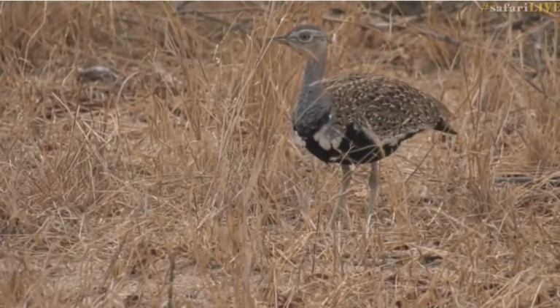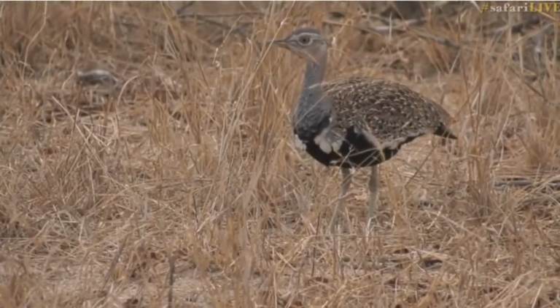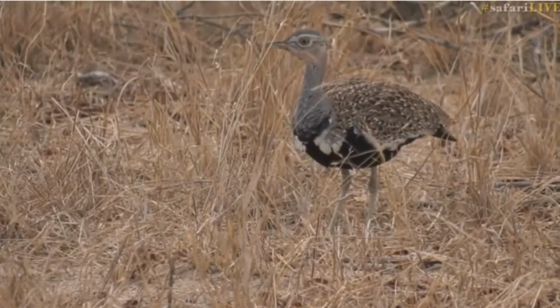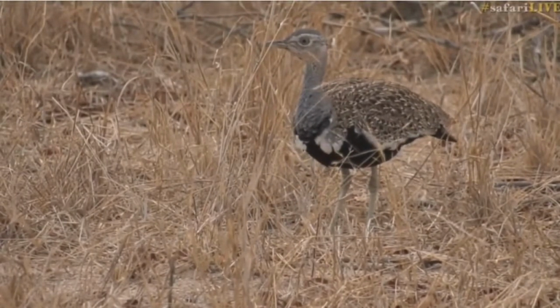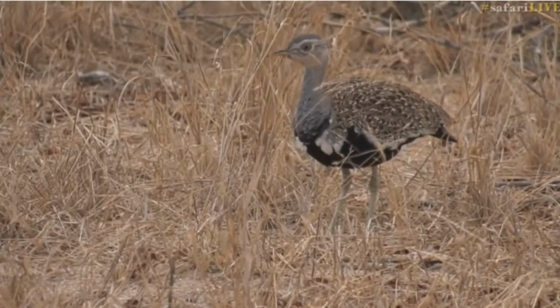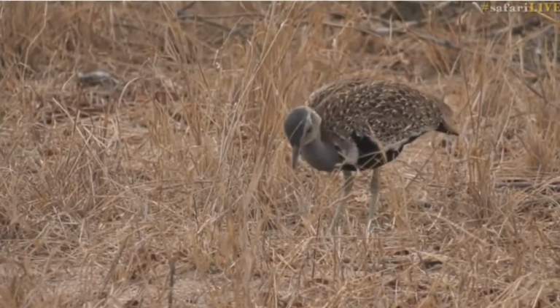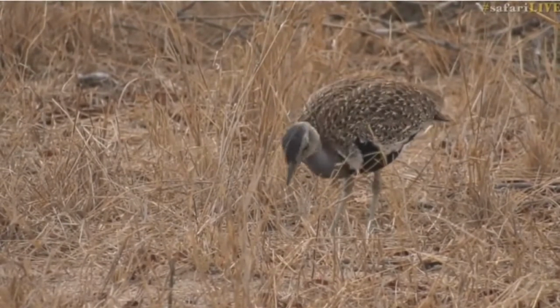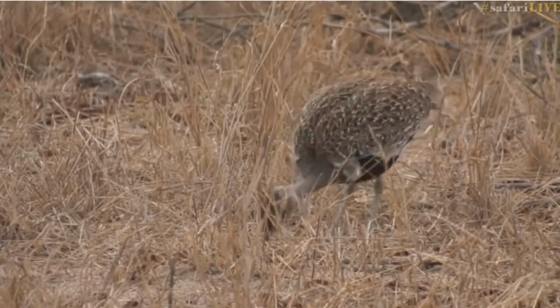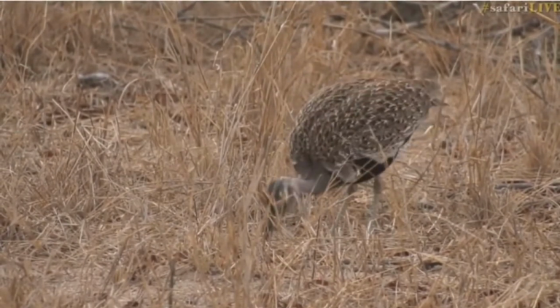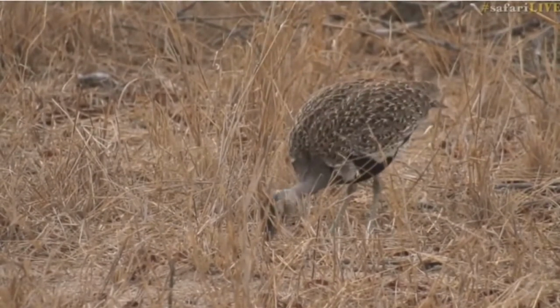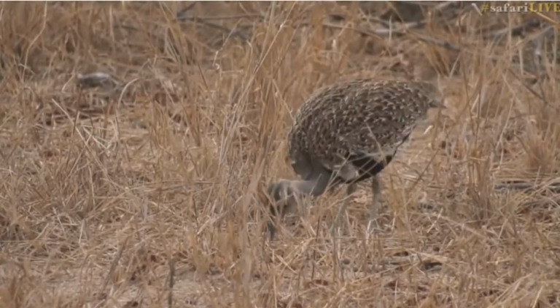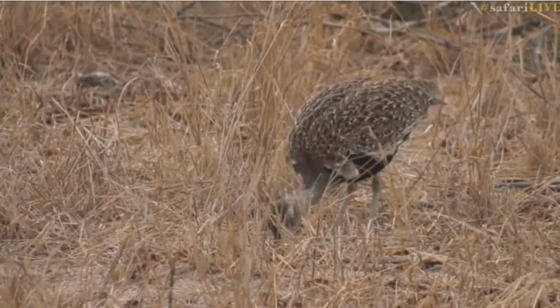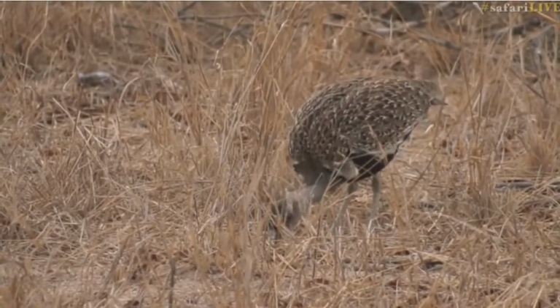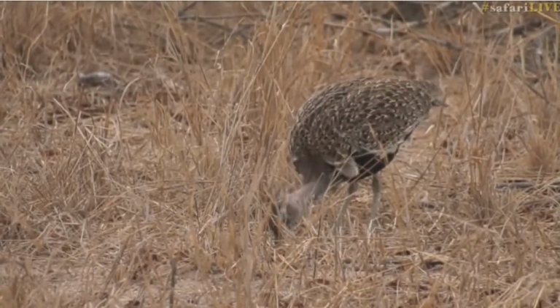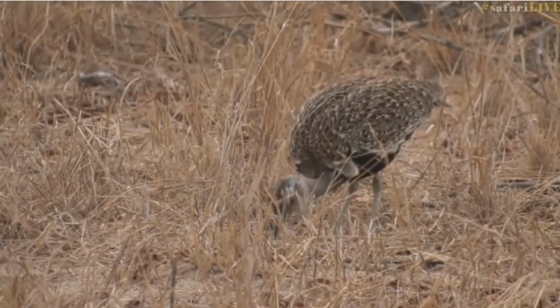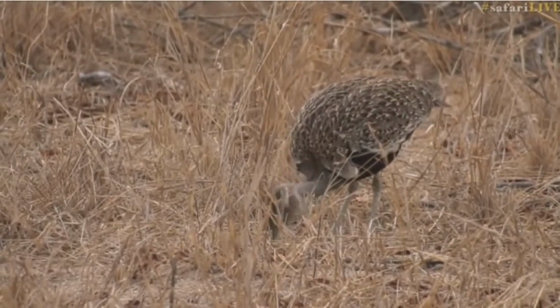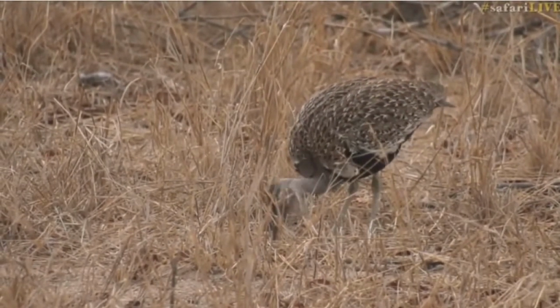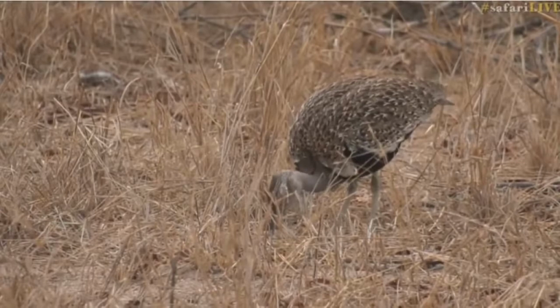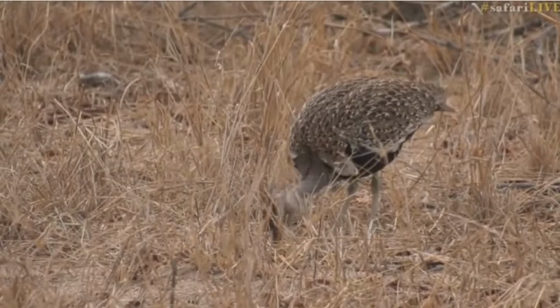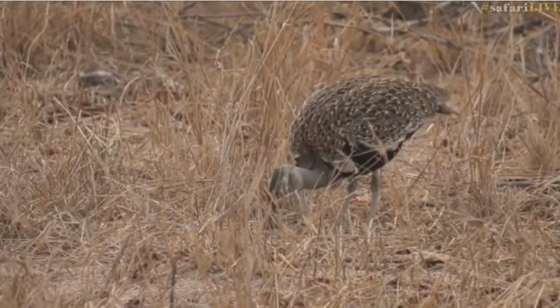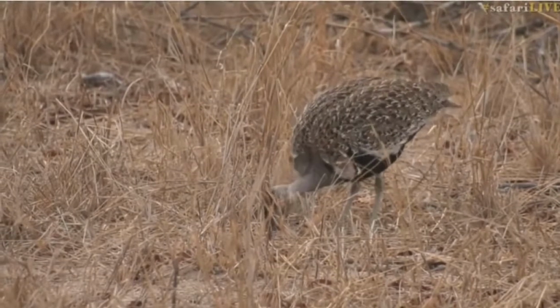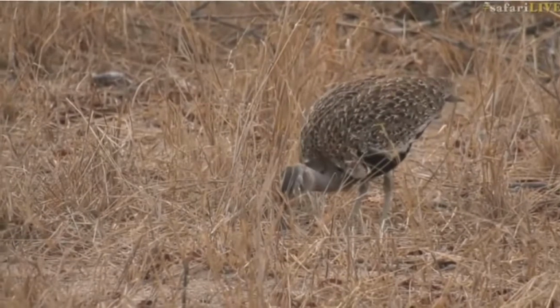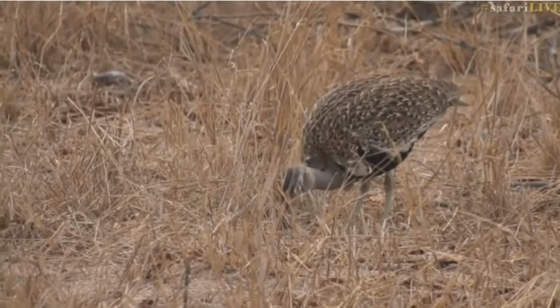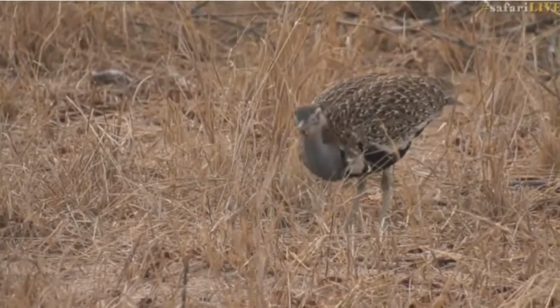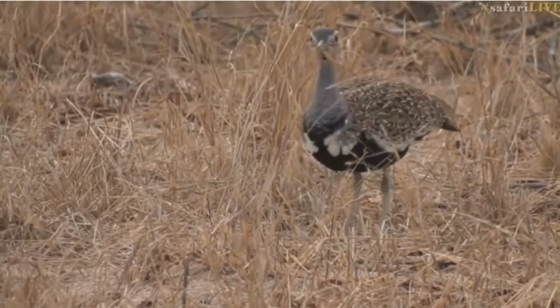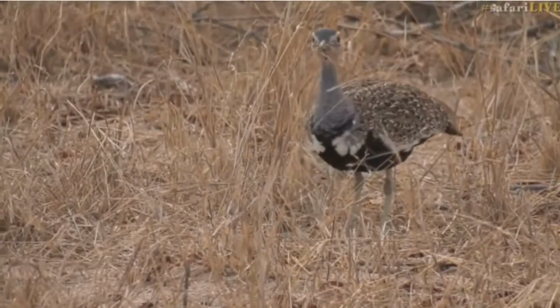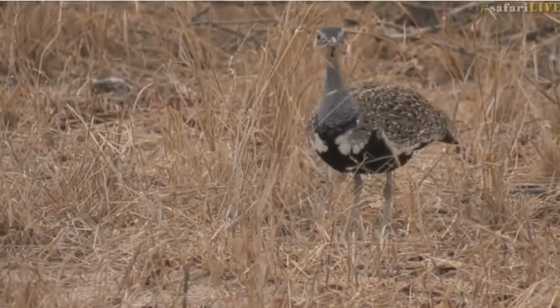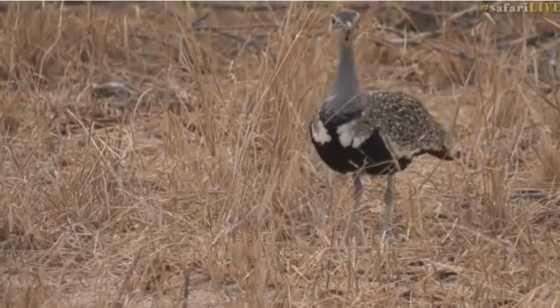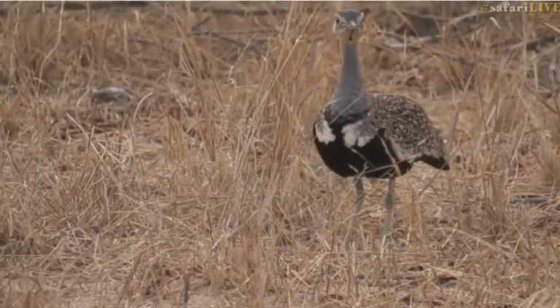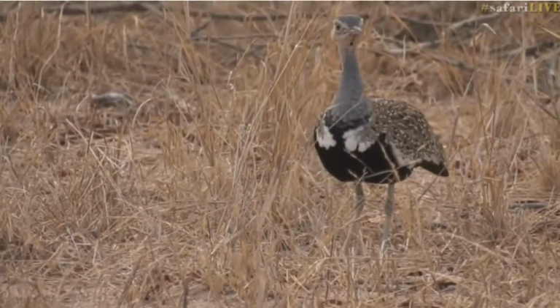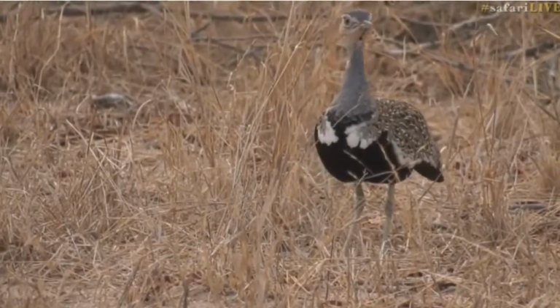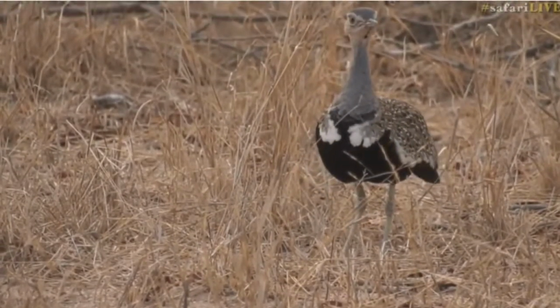This guy's very relaxed though. Generally they are a little bit shy and will move off into grass and into other areas.